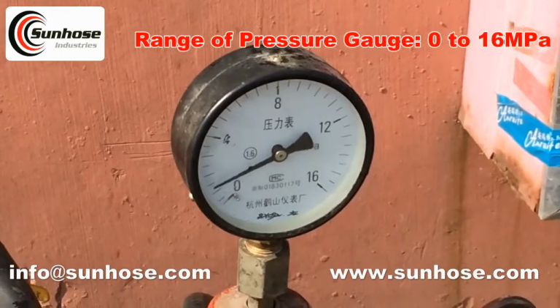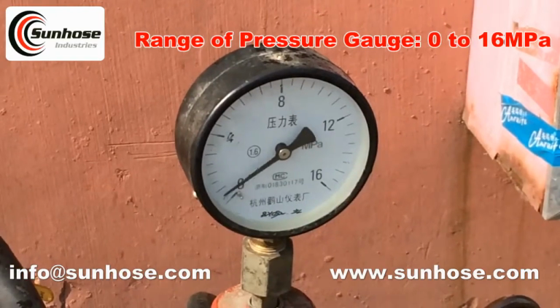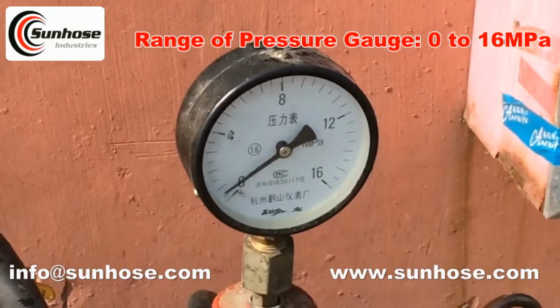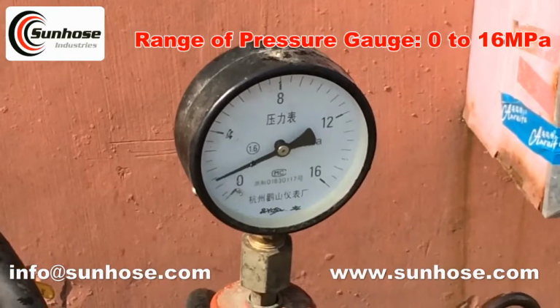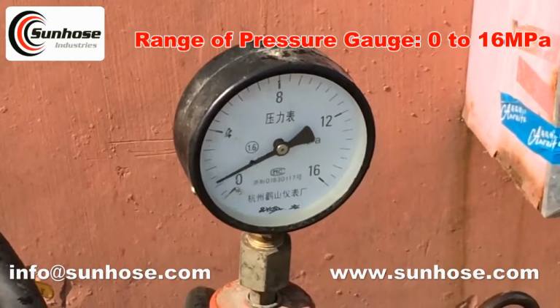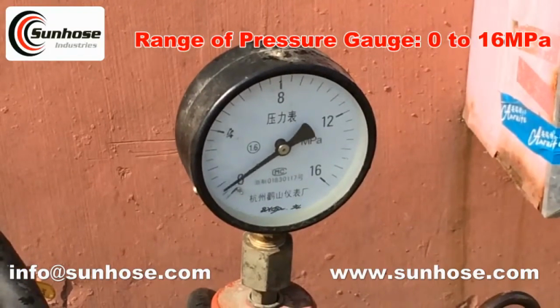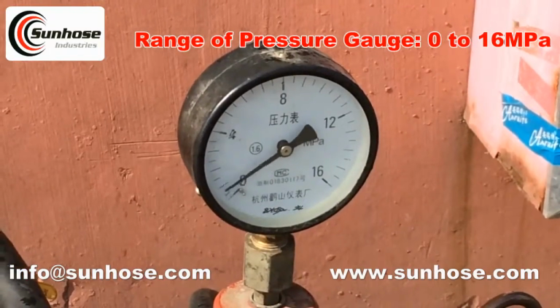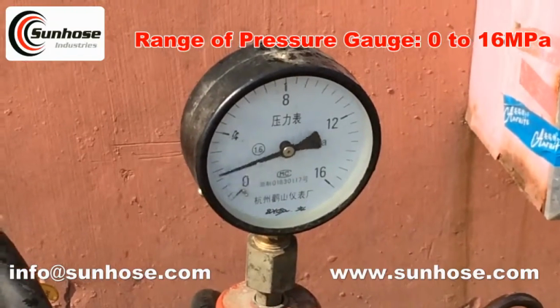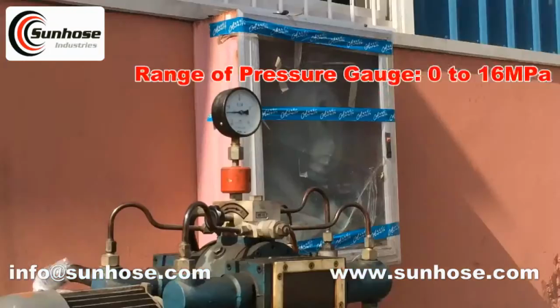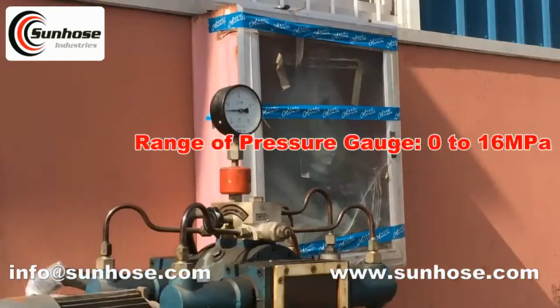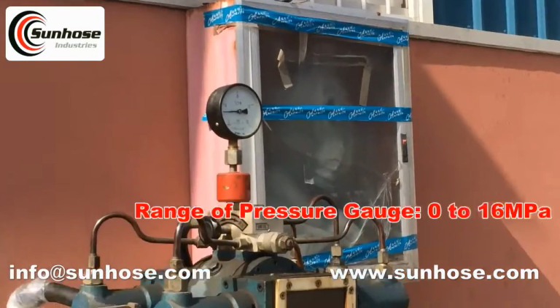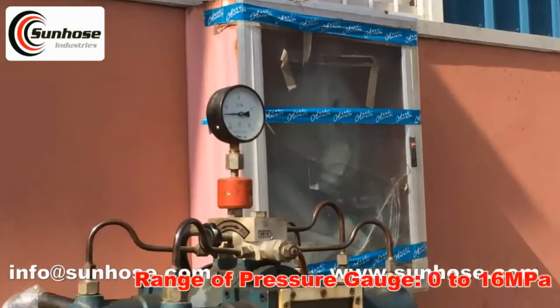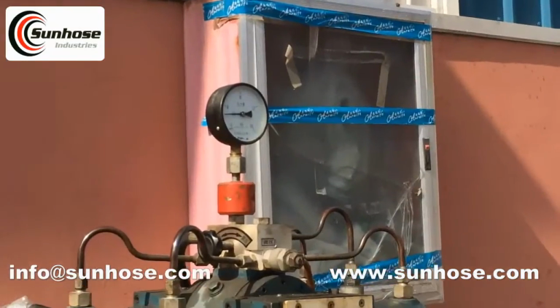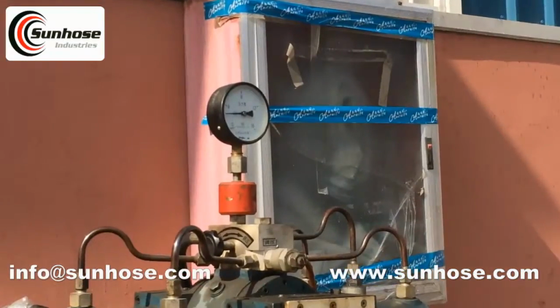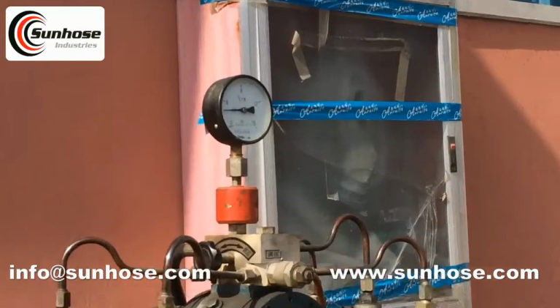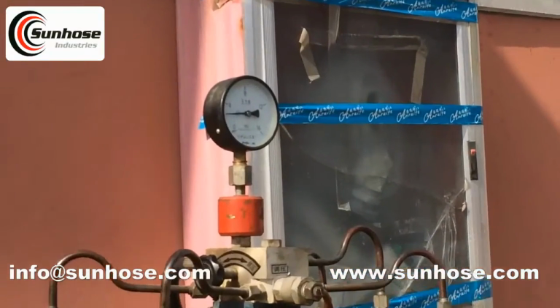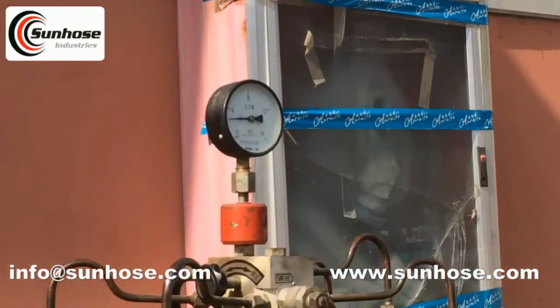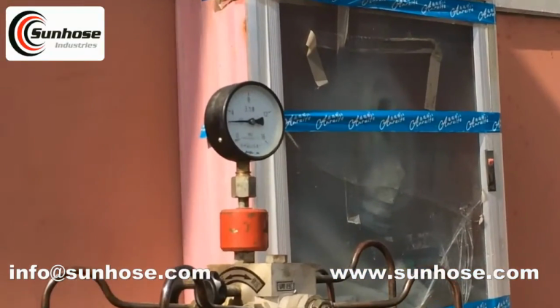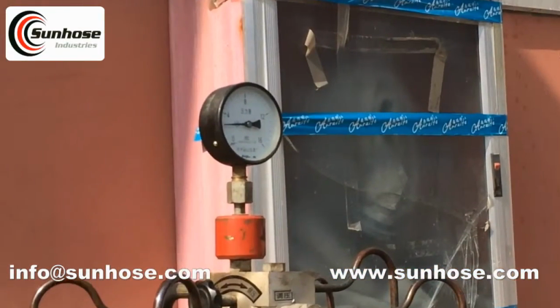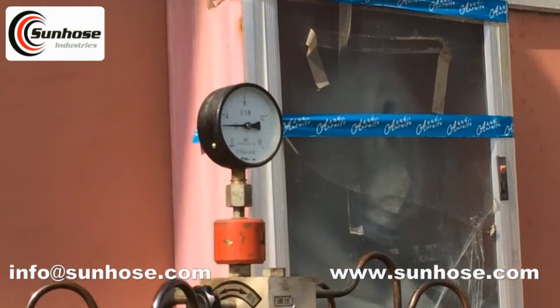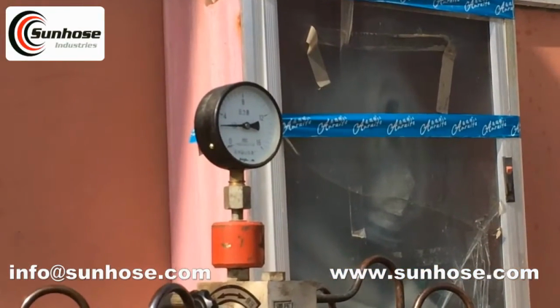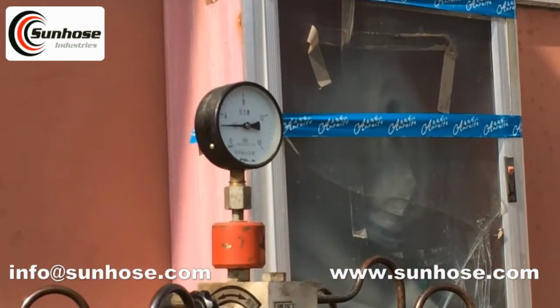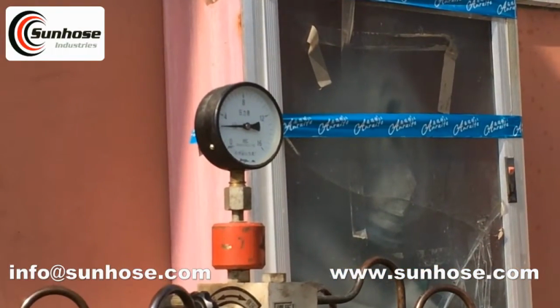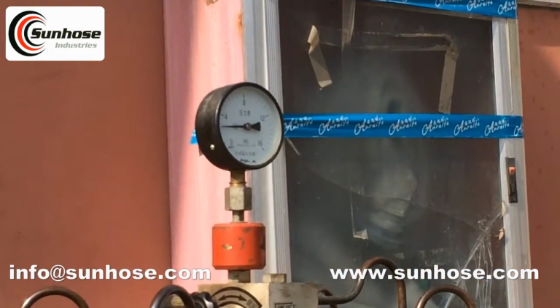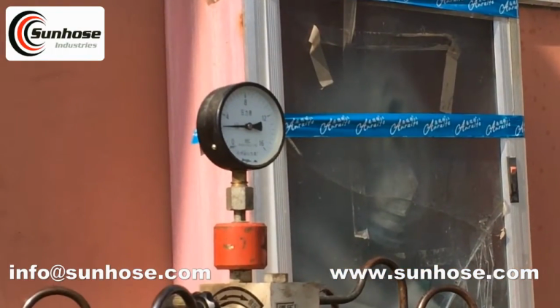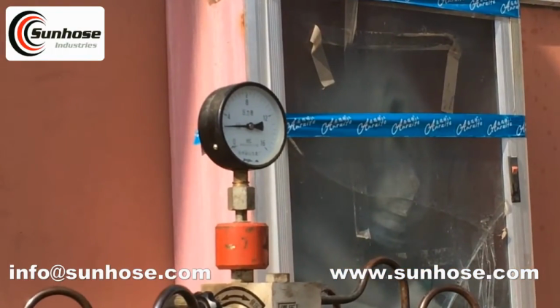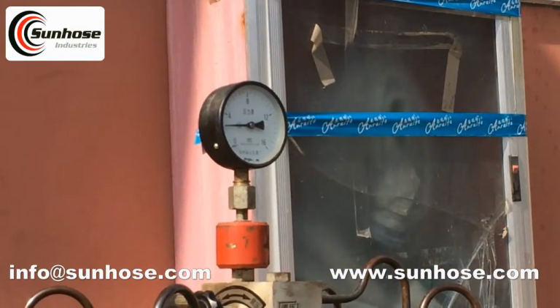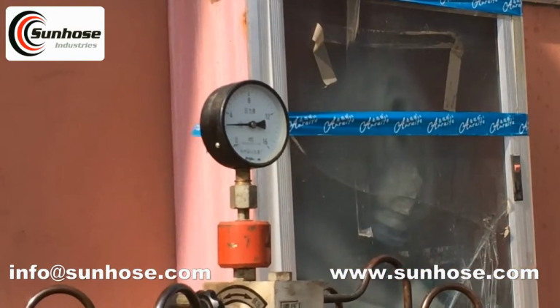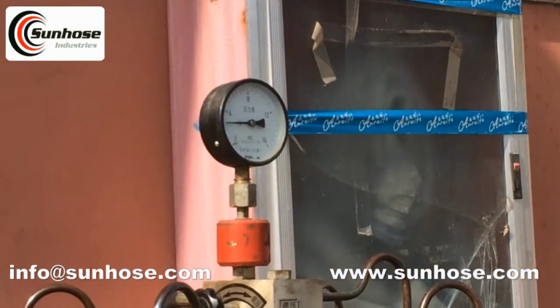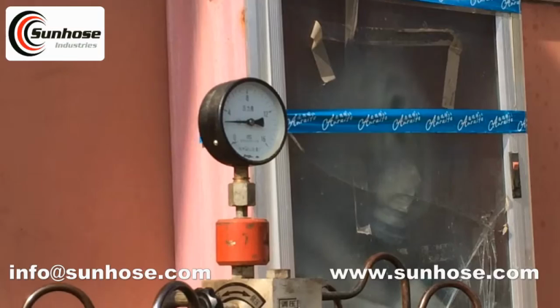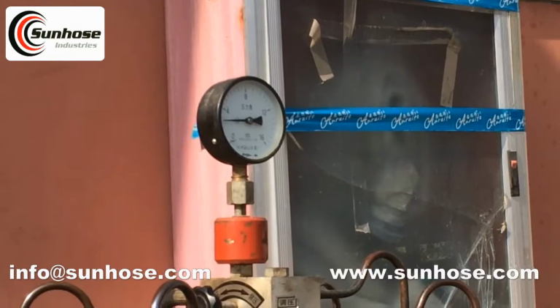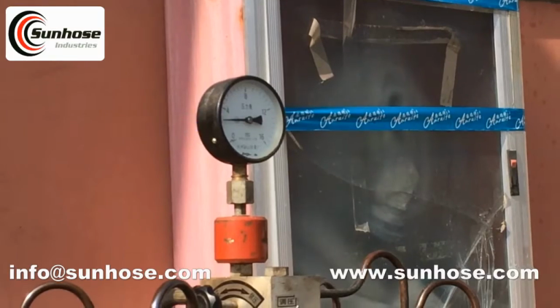Now we will test the working pressure and burst pressure of oxygen/acetylene hose.